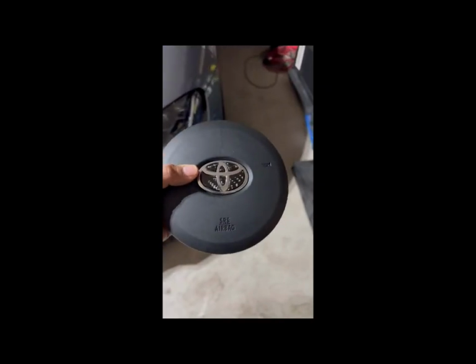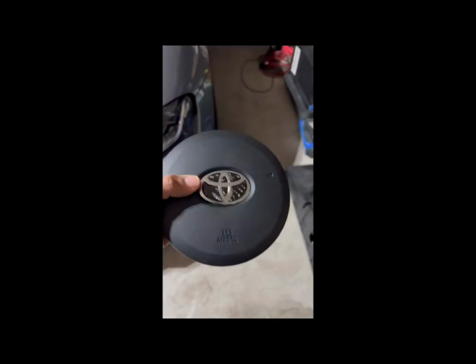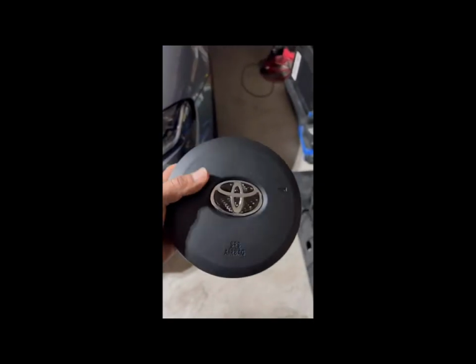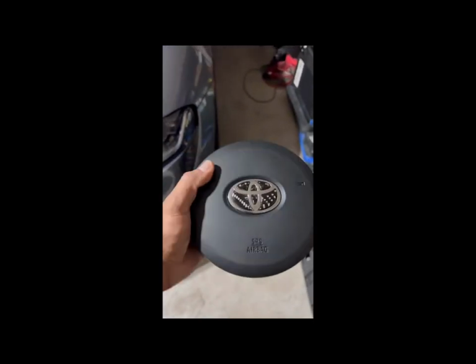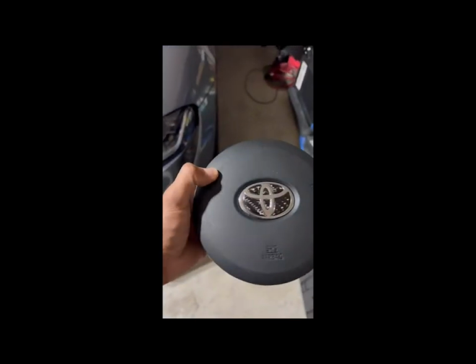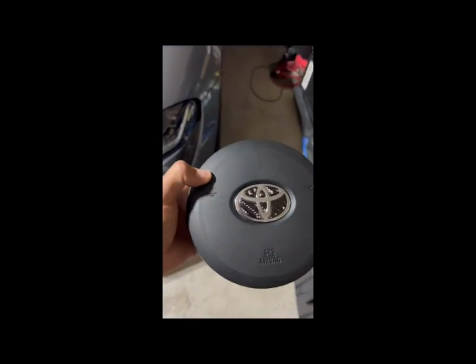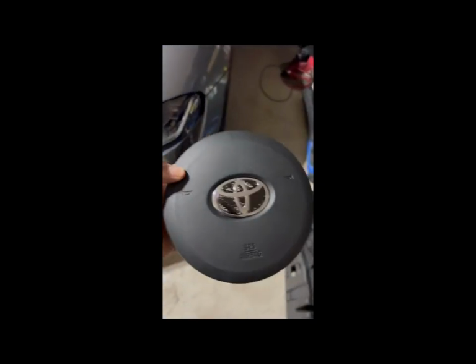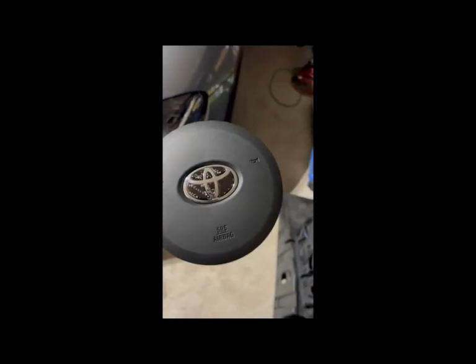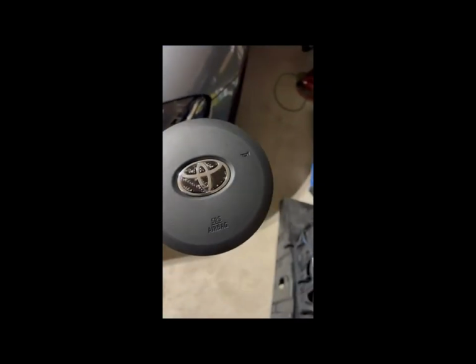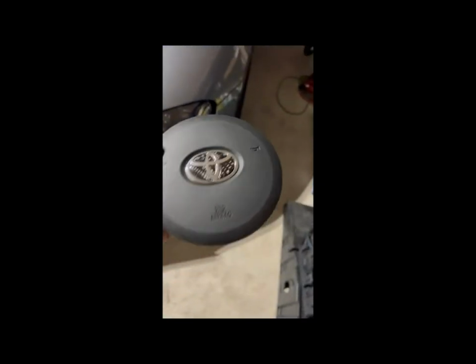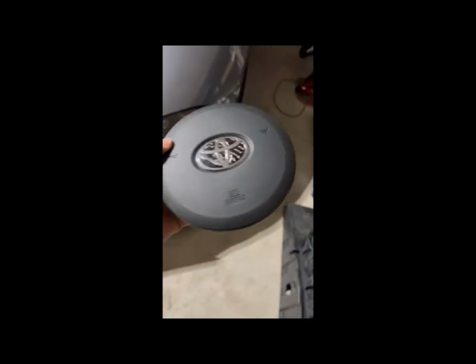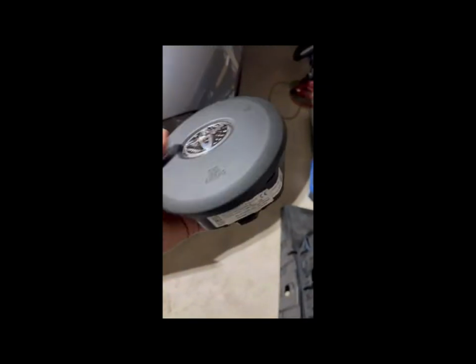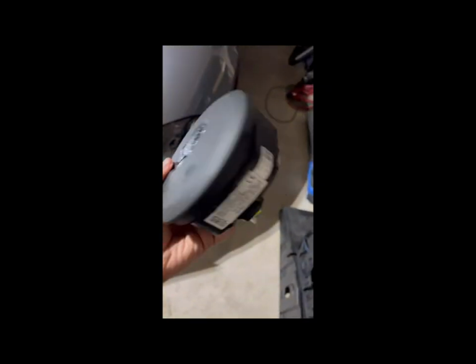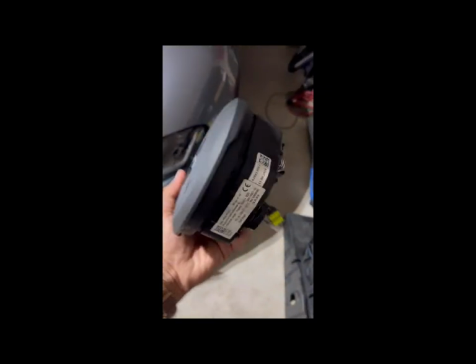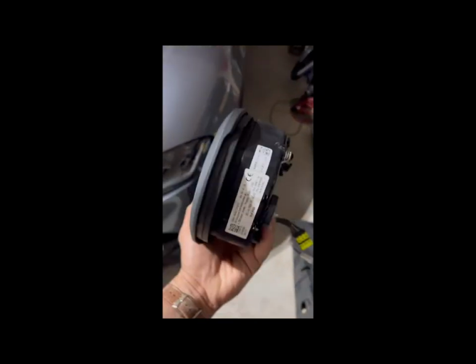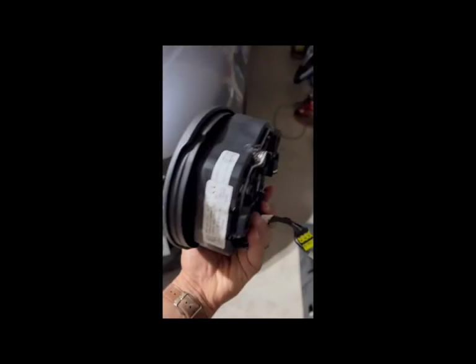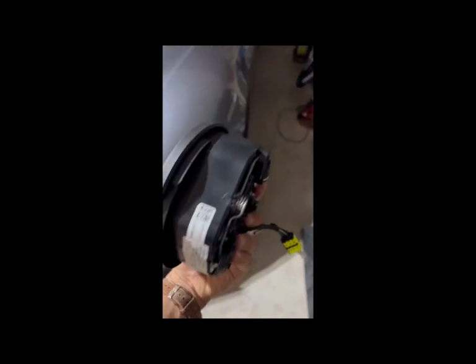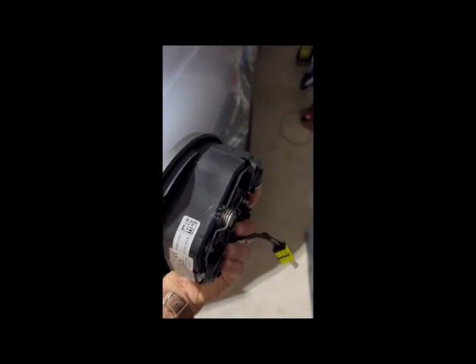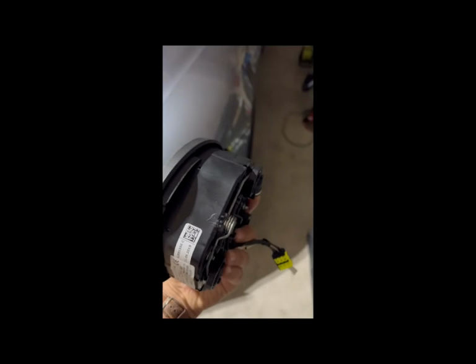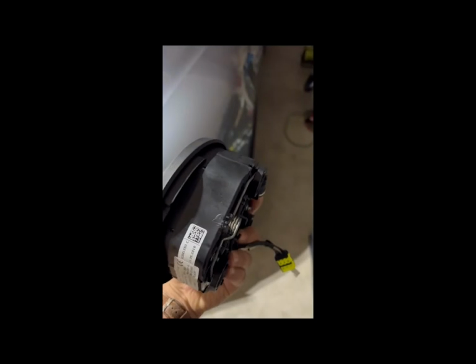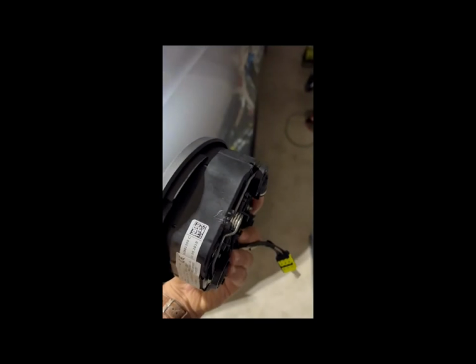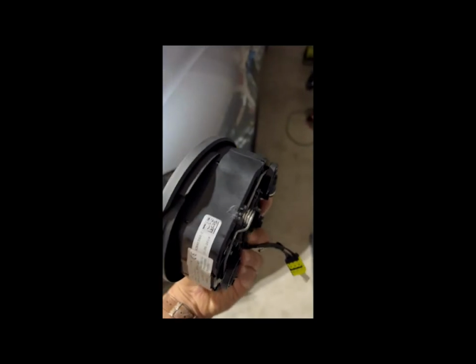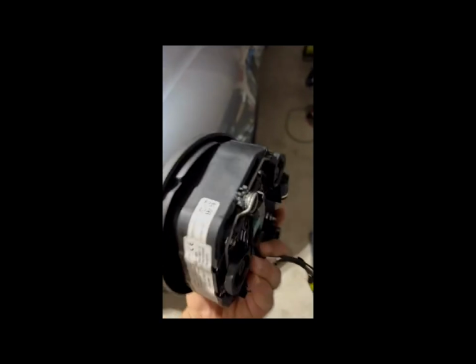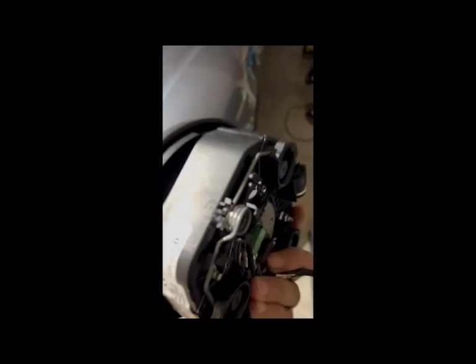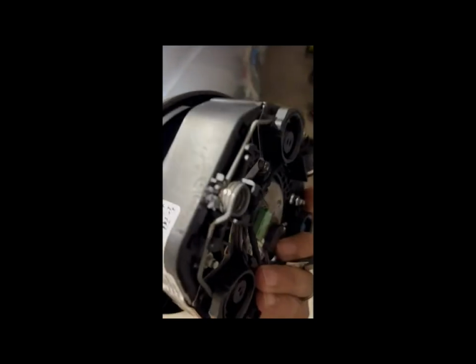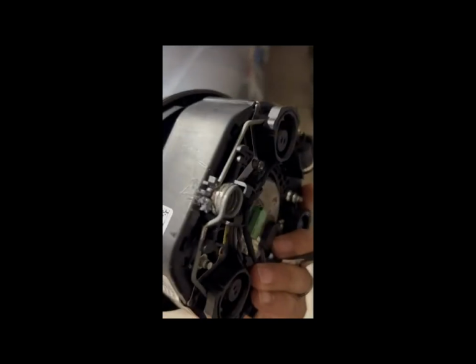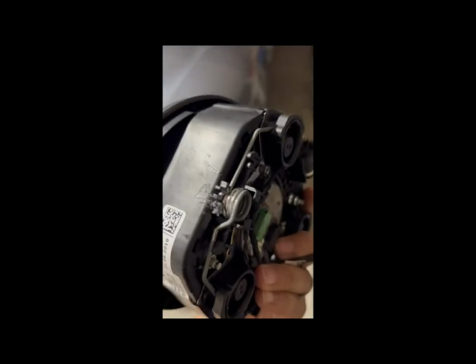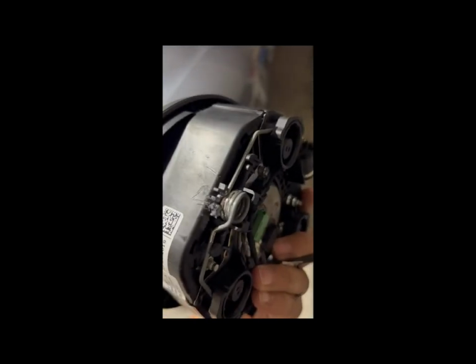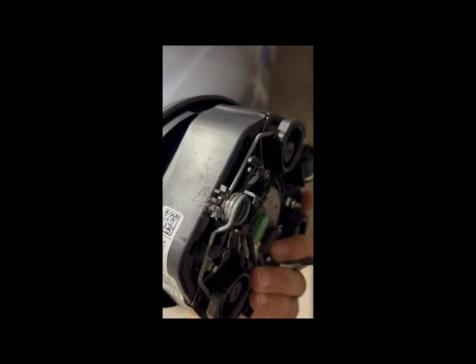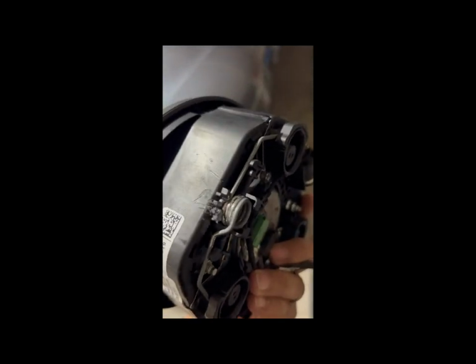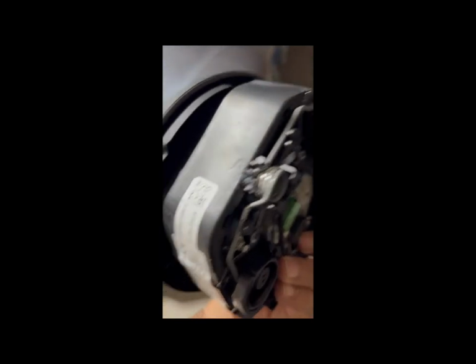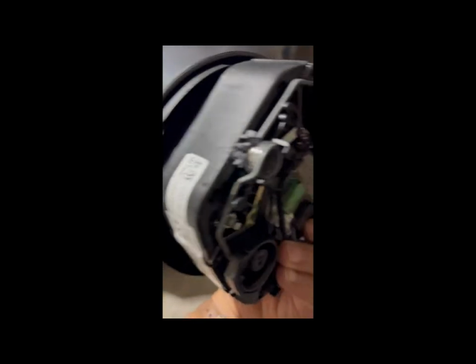Here's the hardest part about installing the wheel — taking off the airbag. As you can see, I got a little frustrated and then started stabbing it.